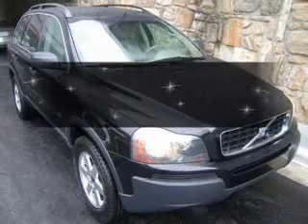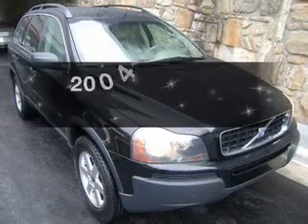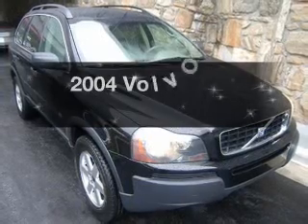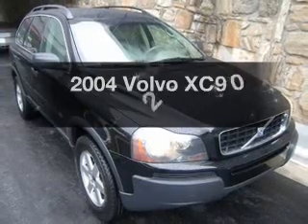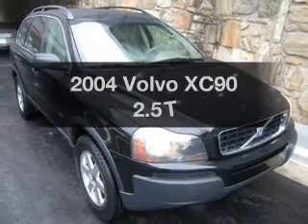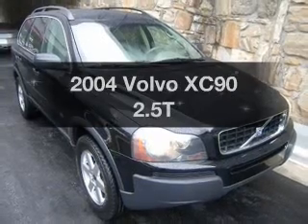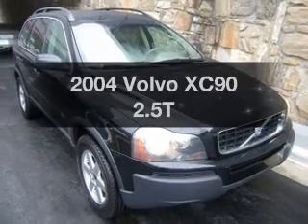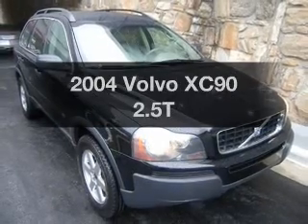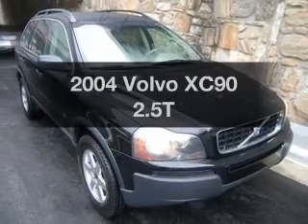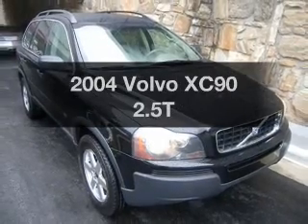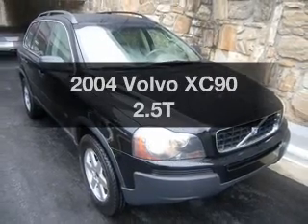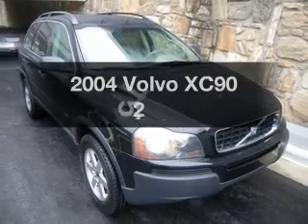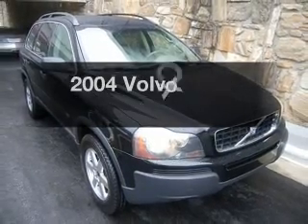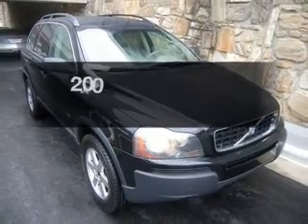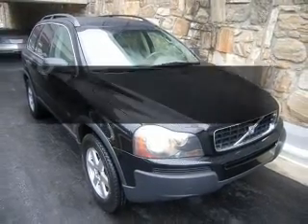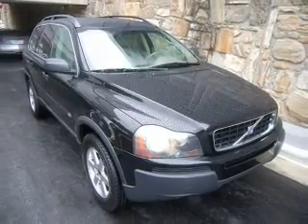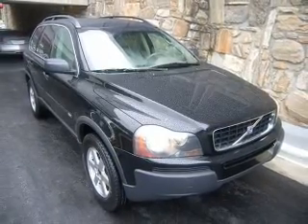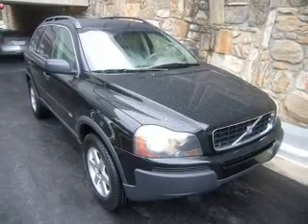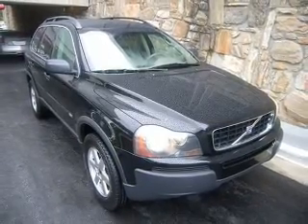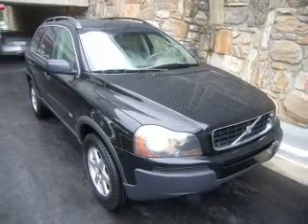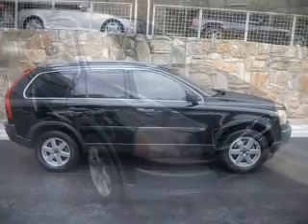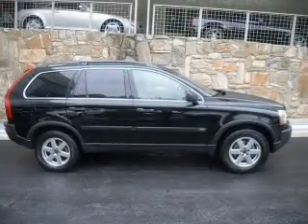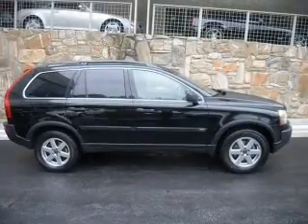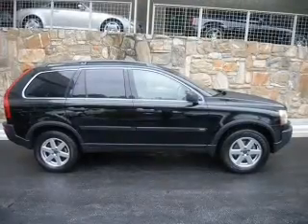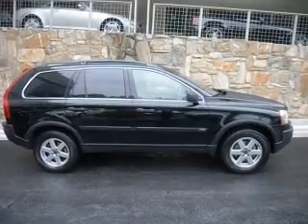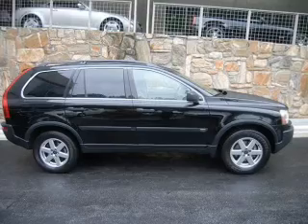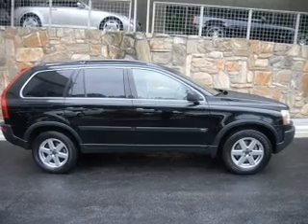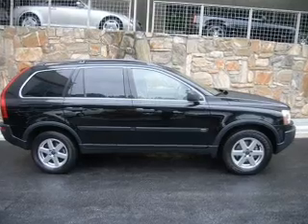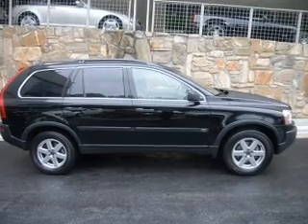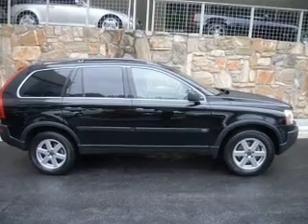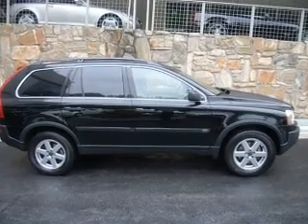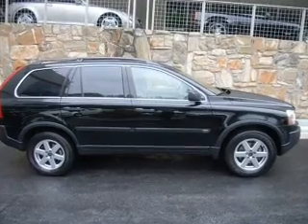Presenting the 2004 Volvo XC90. If you're looking for a first-rate auto, this one could be yours today.